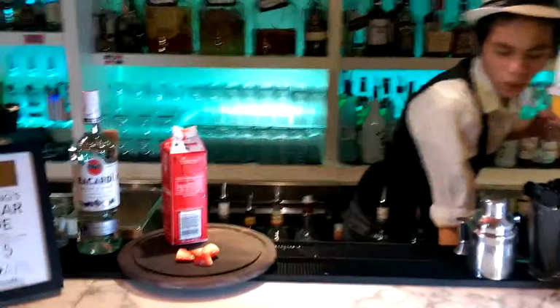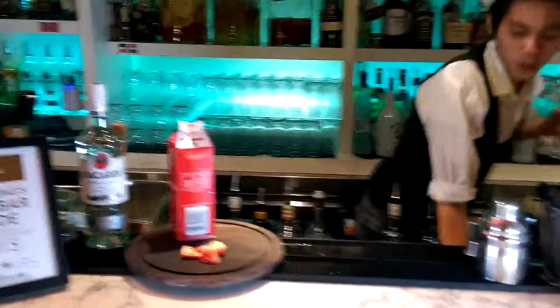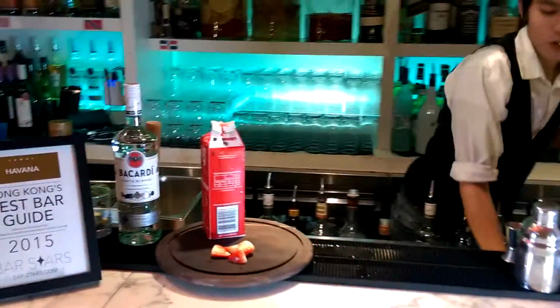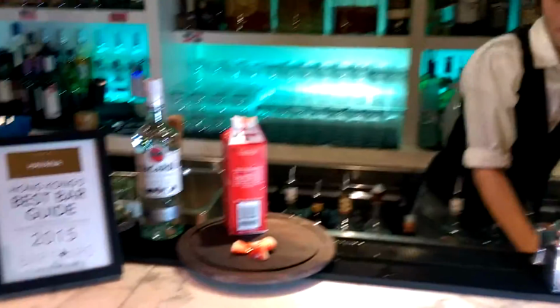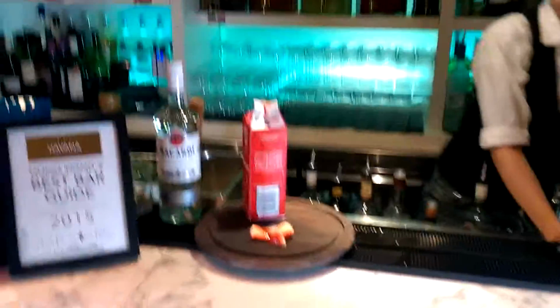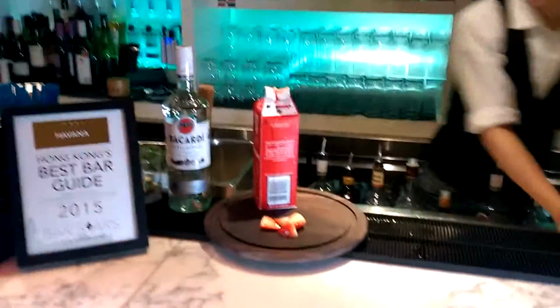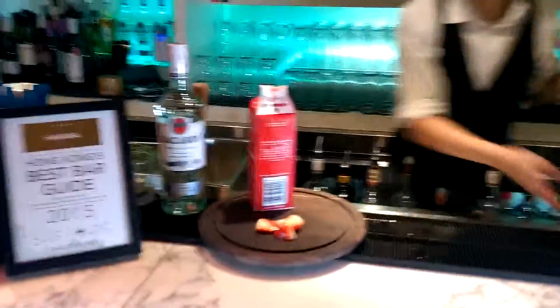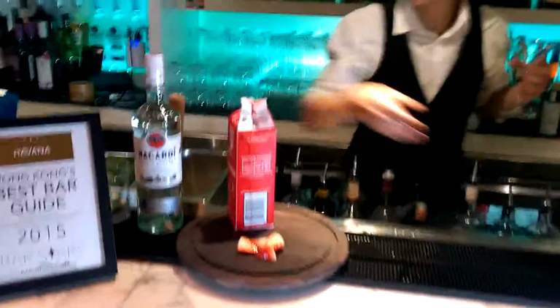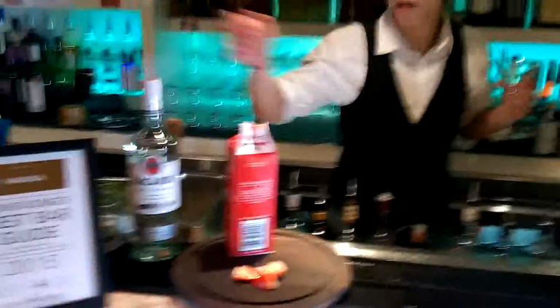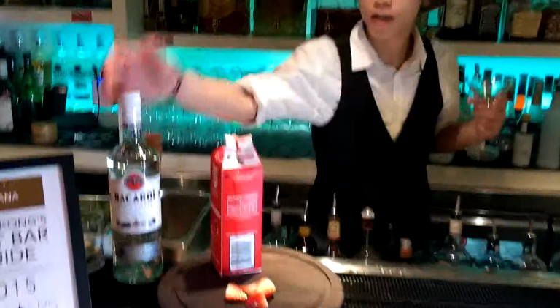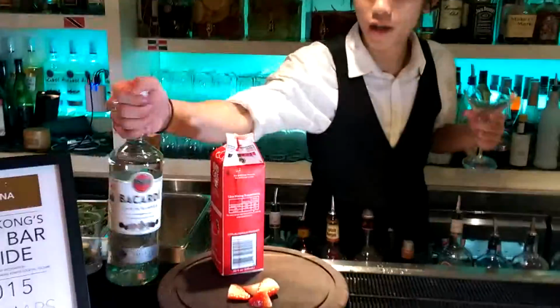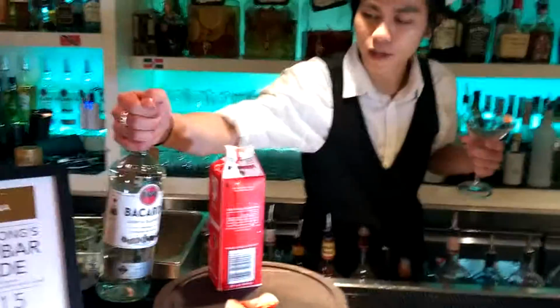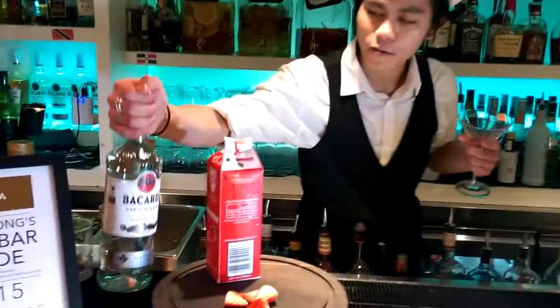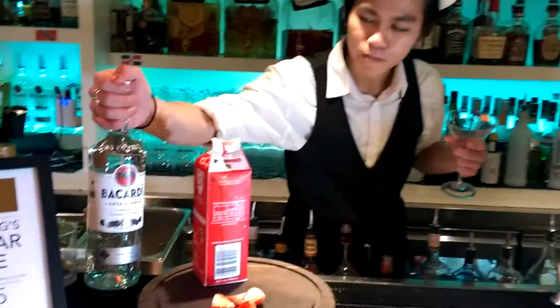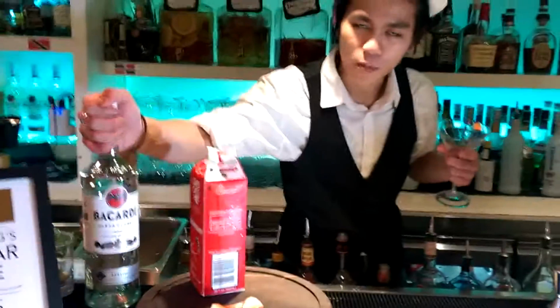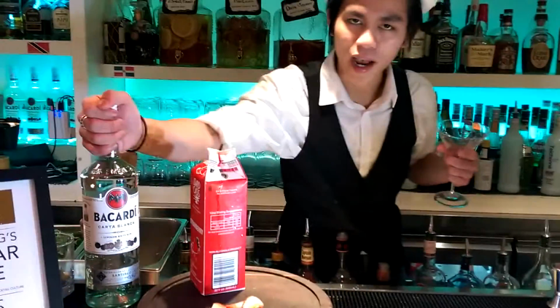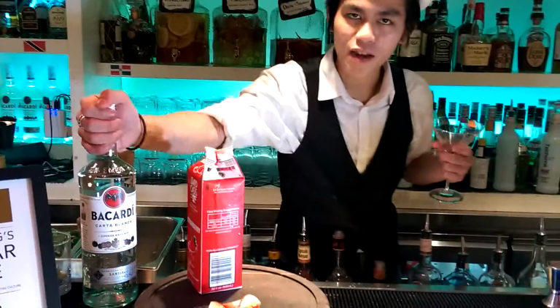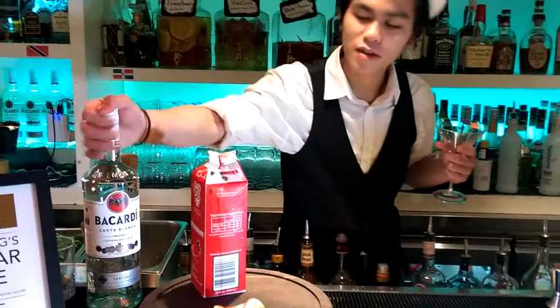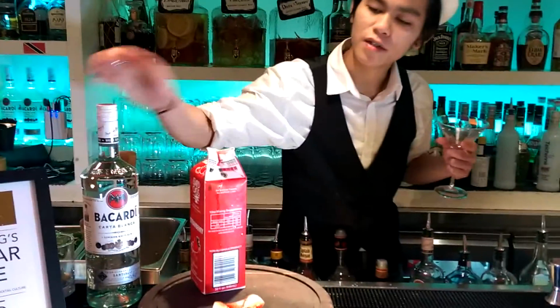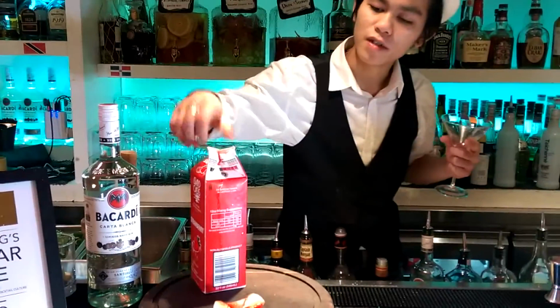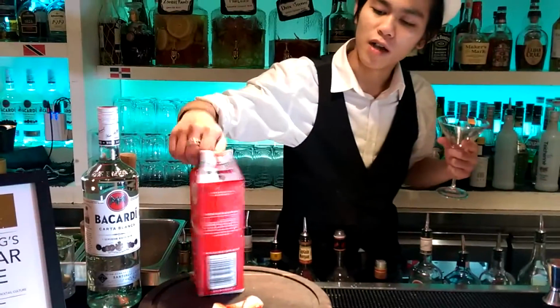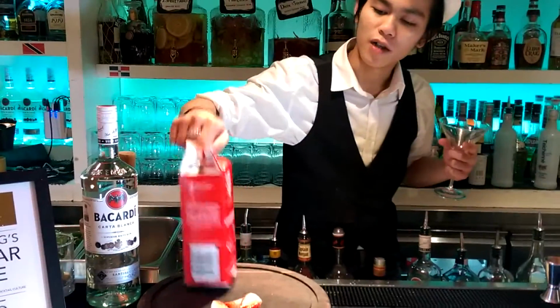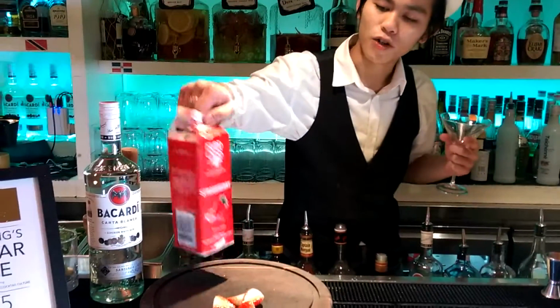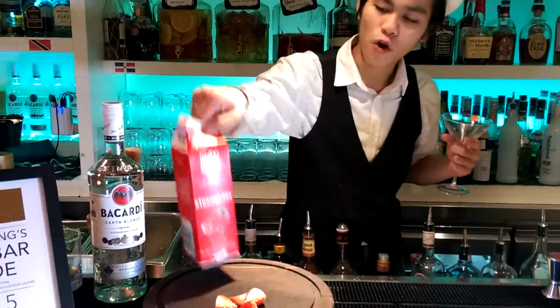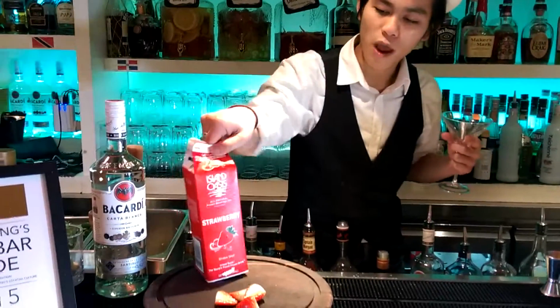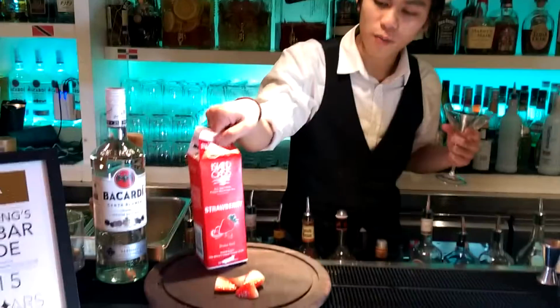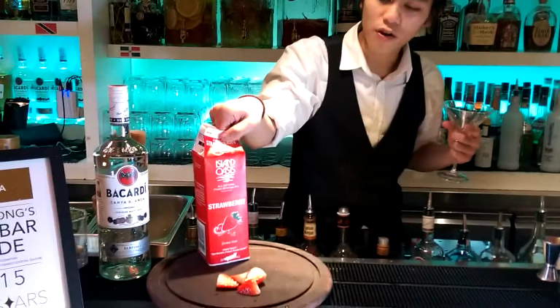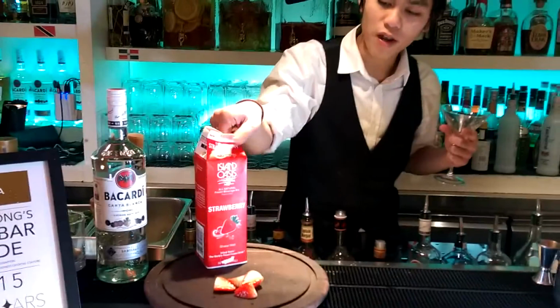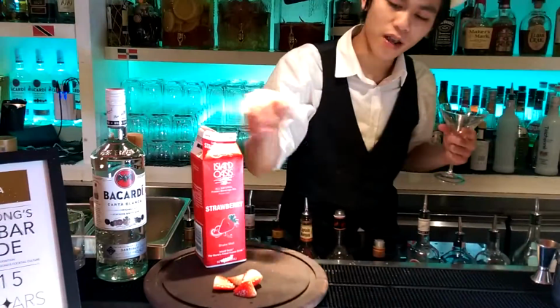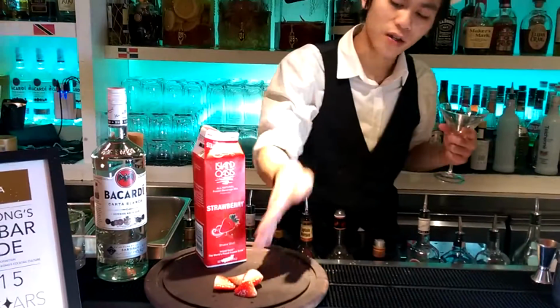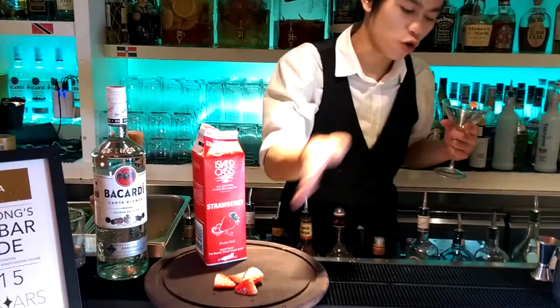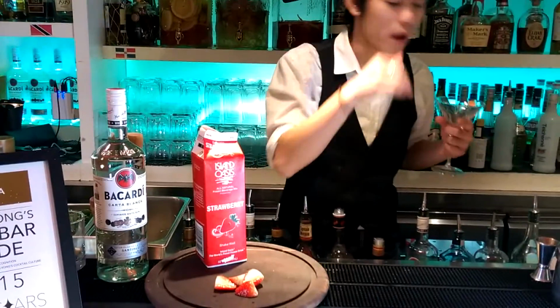So now, we have an ingredient here: Bacardi, strawberry puree, and strawberry.